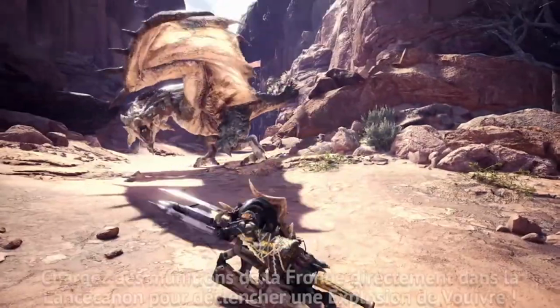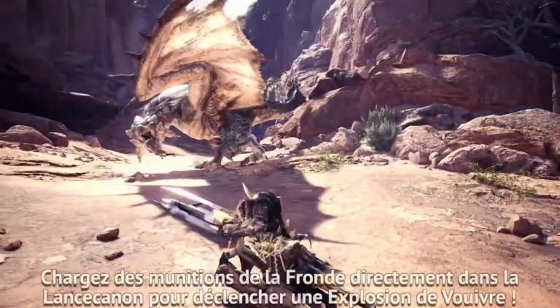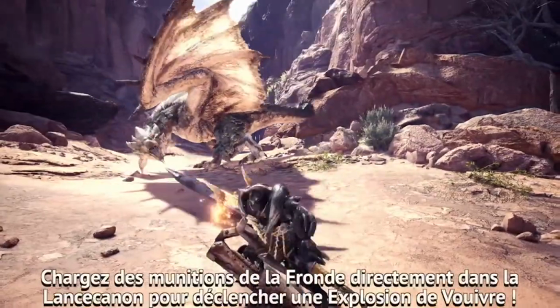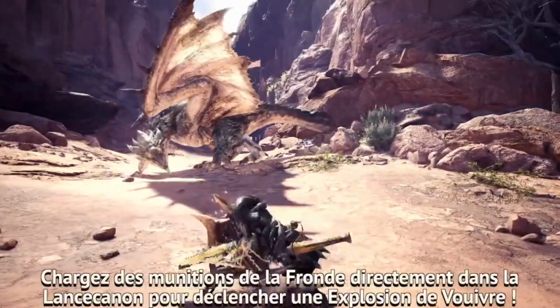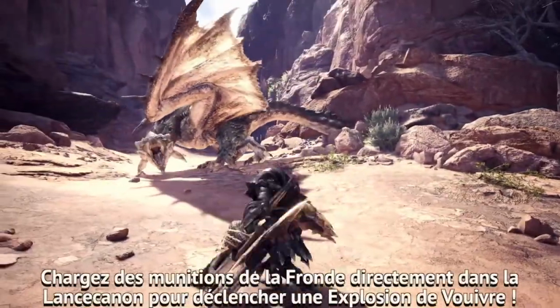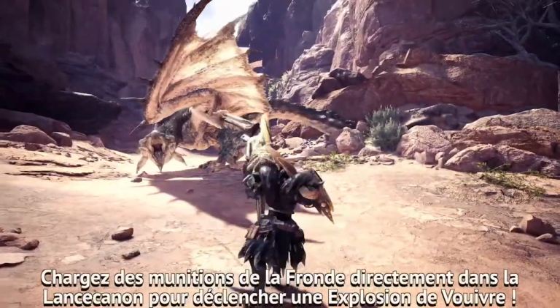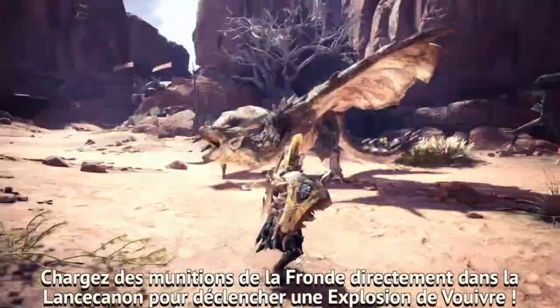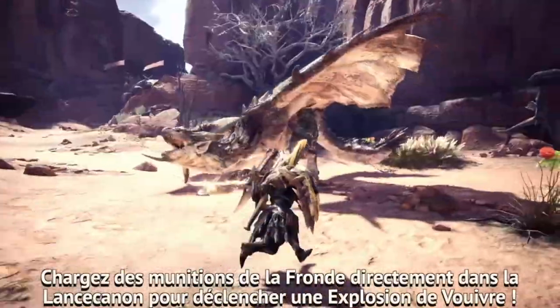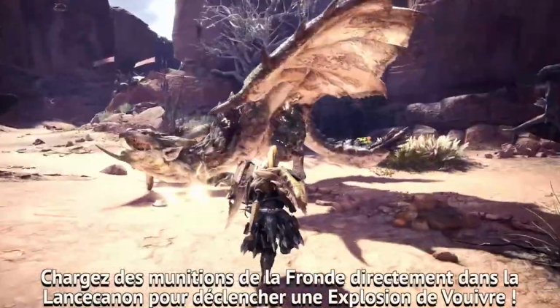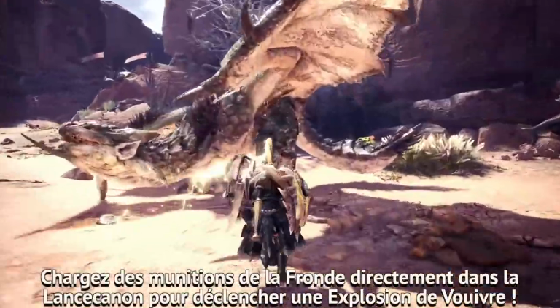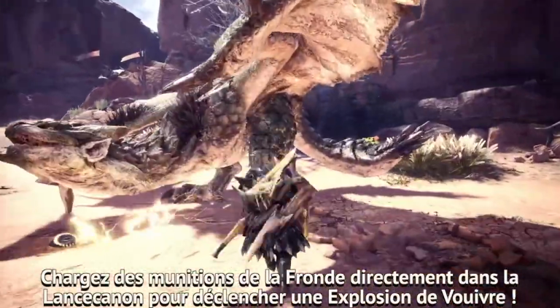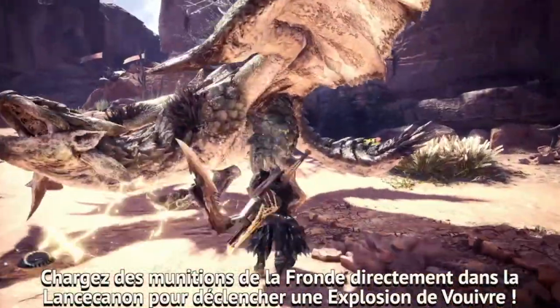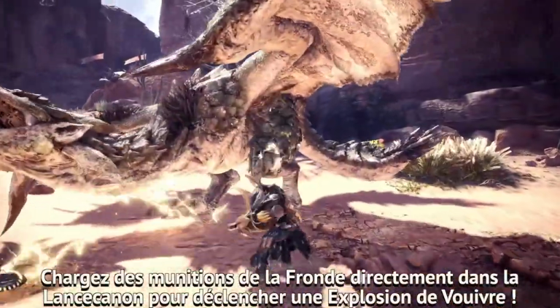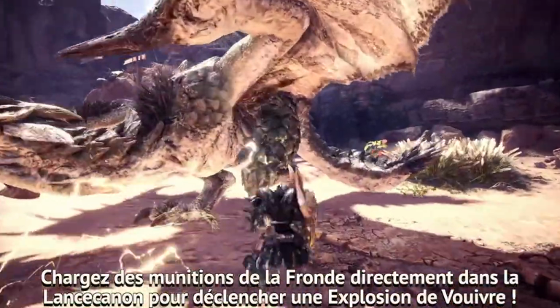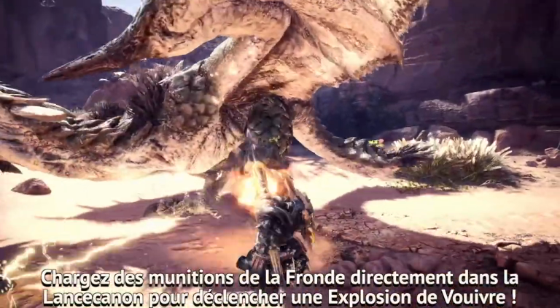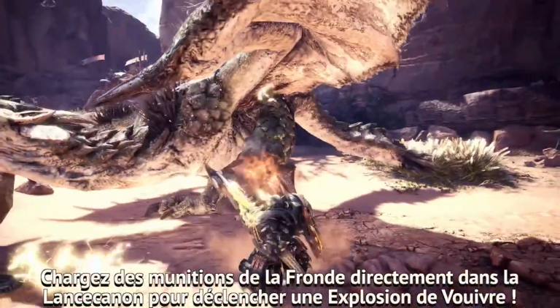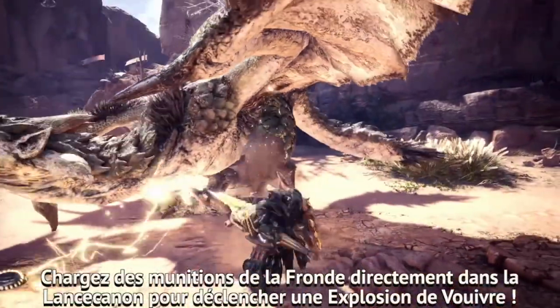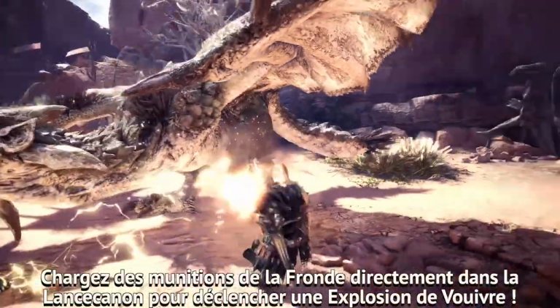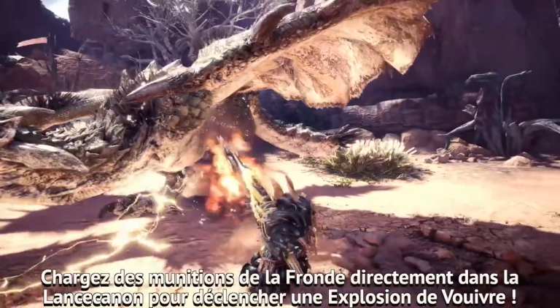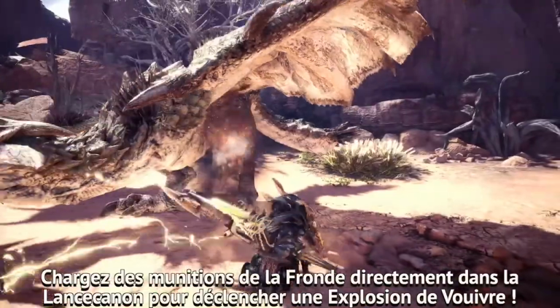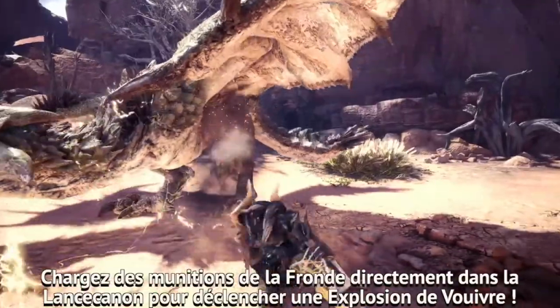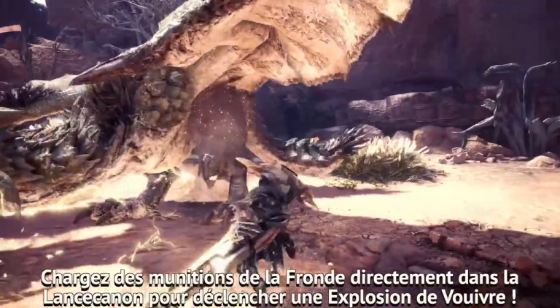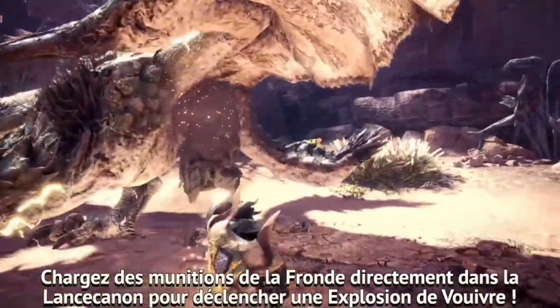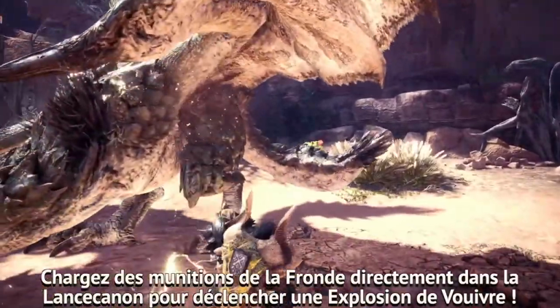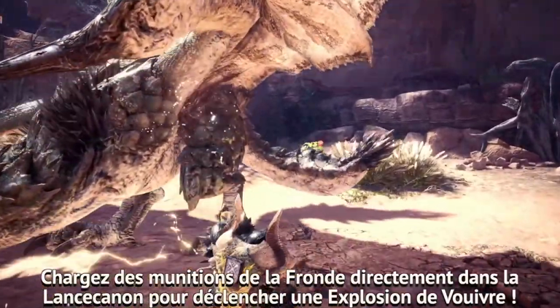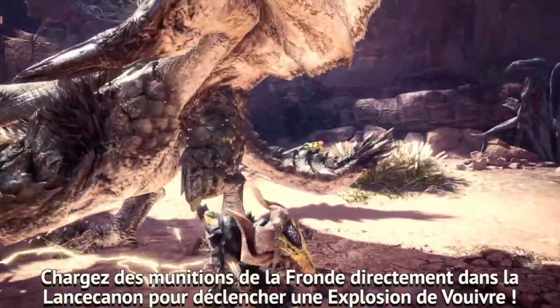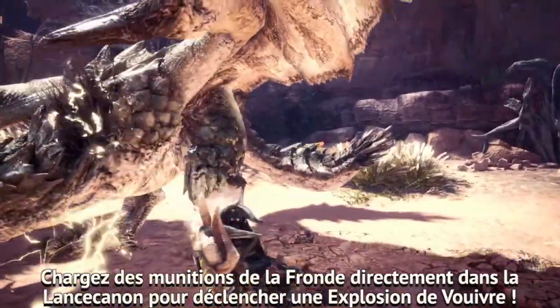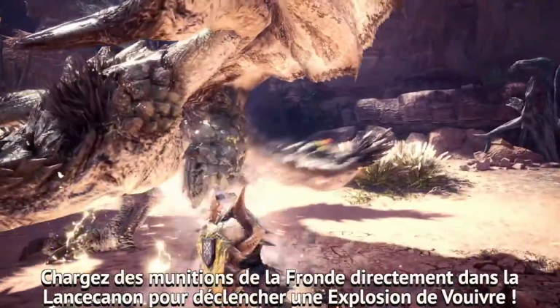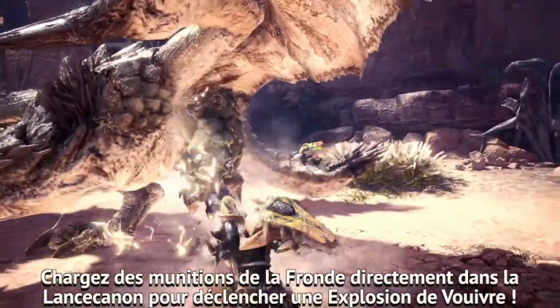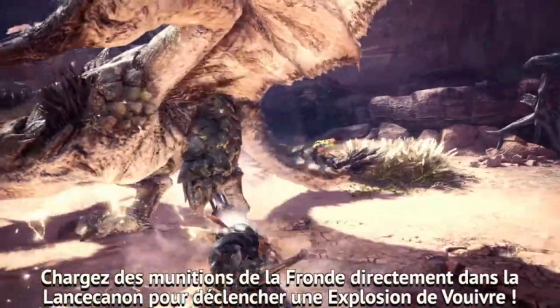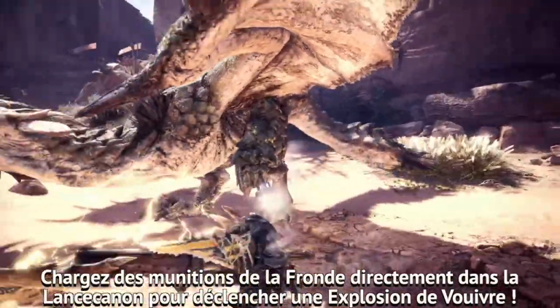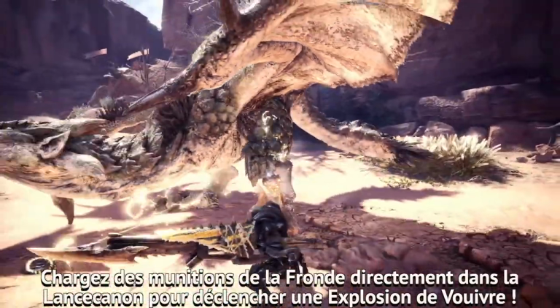Then load your slinger ammo into the gun lance for an explosive surprise in the form of a Wyrmstake blast.